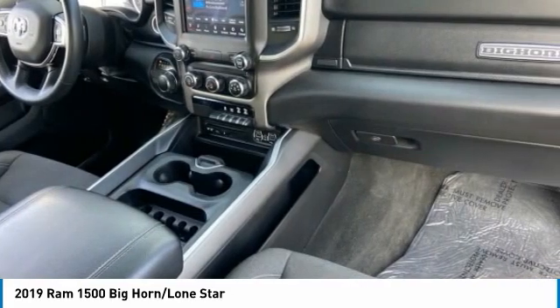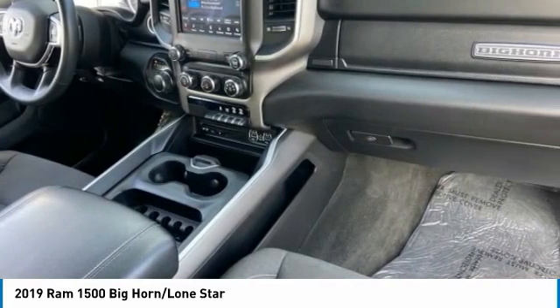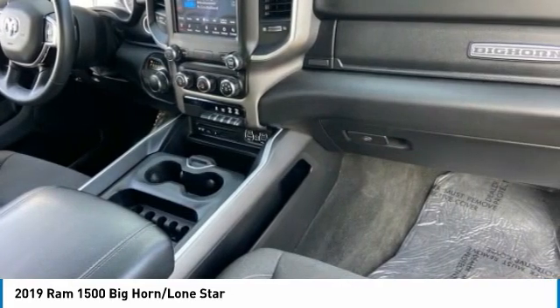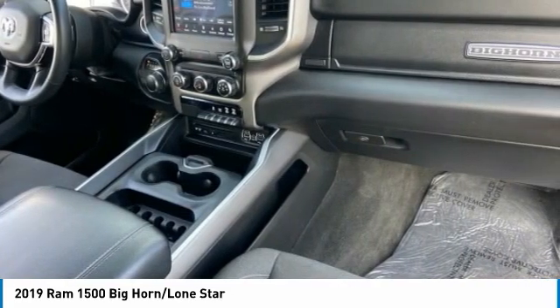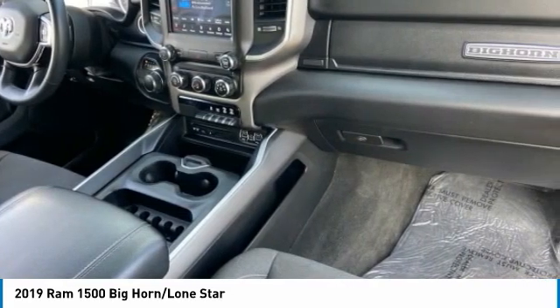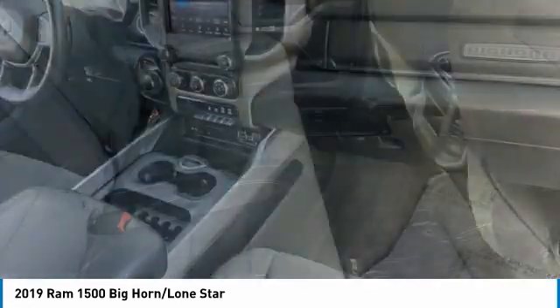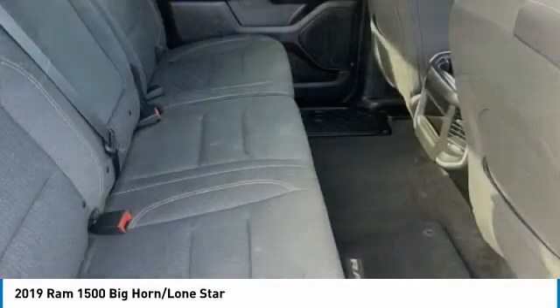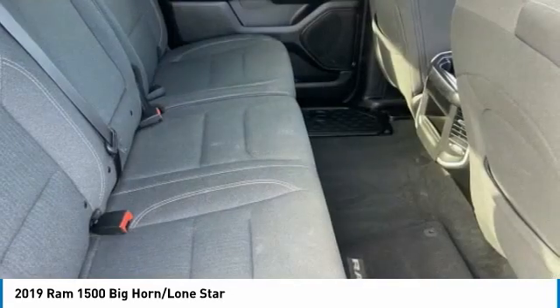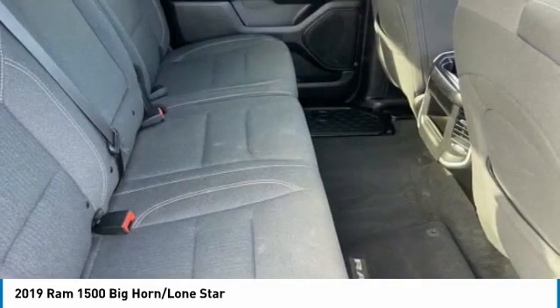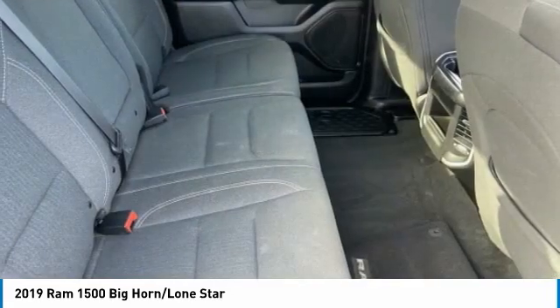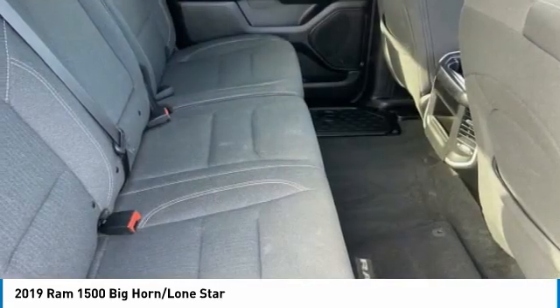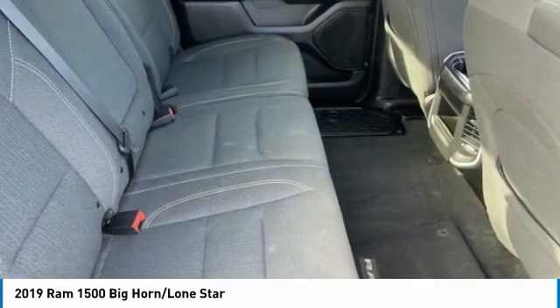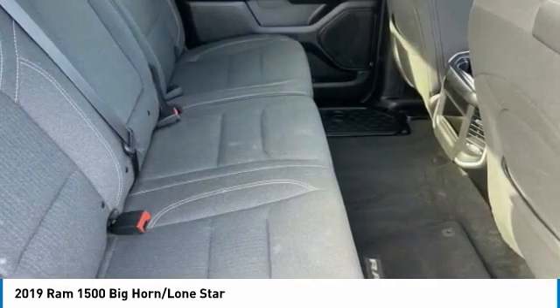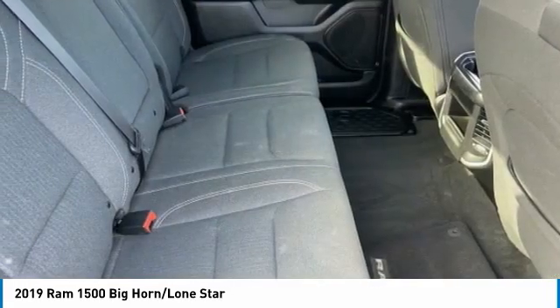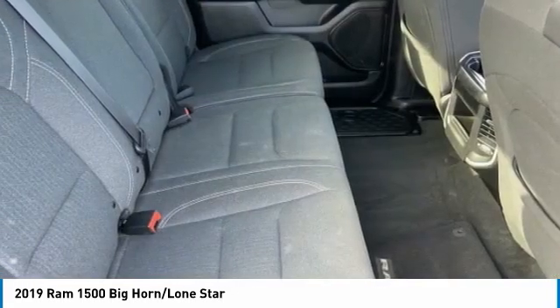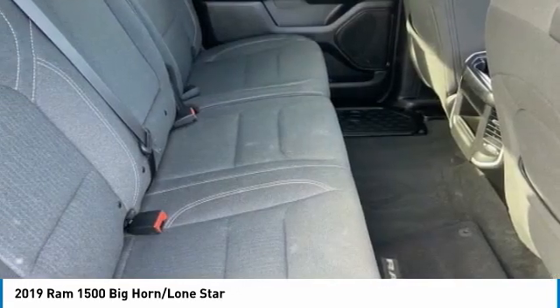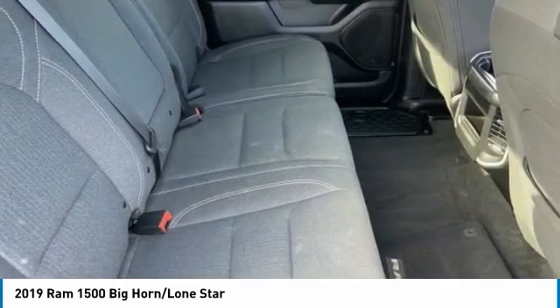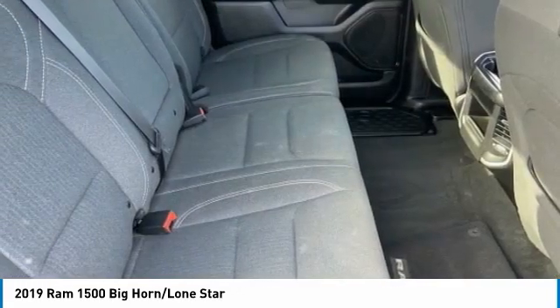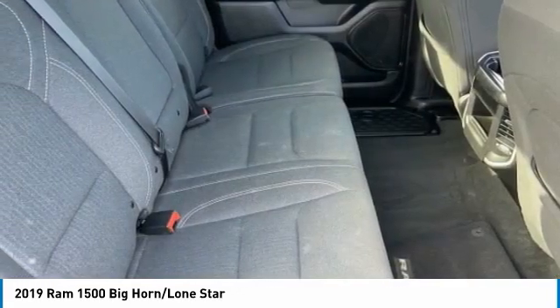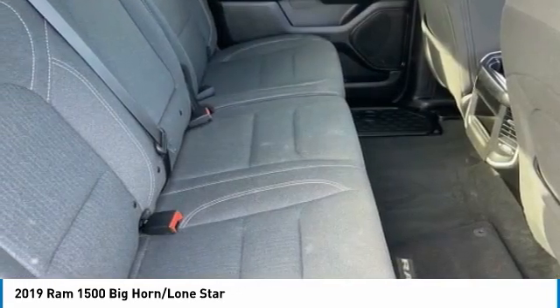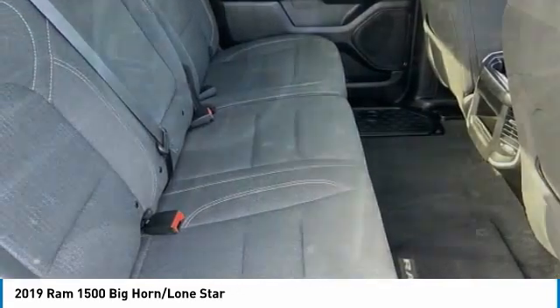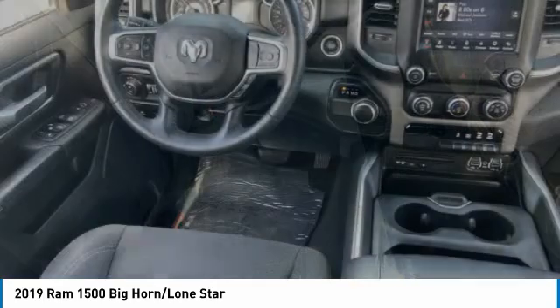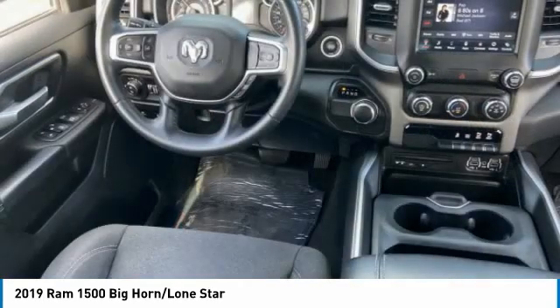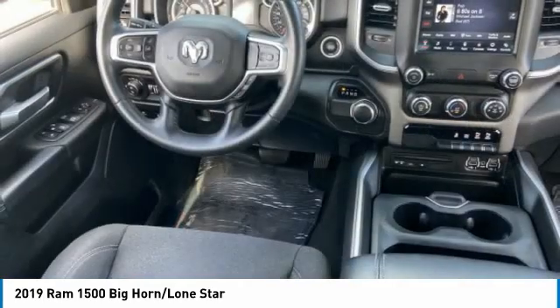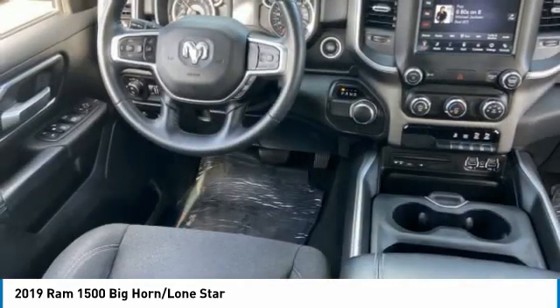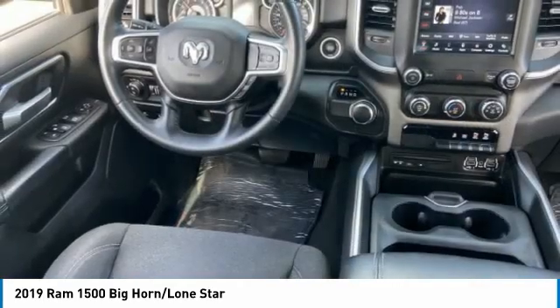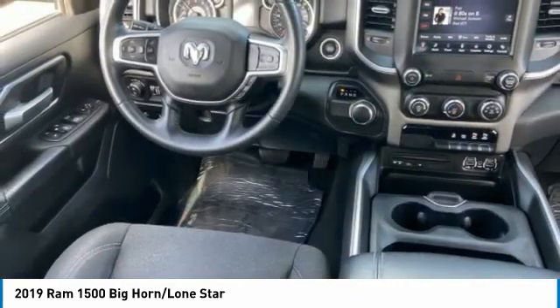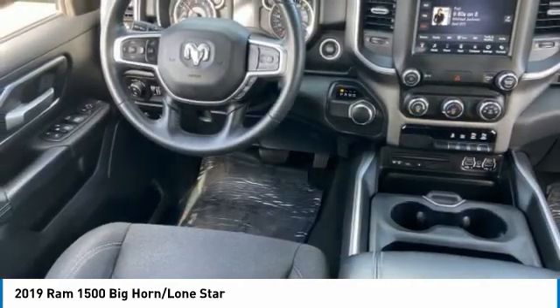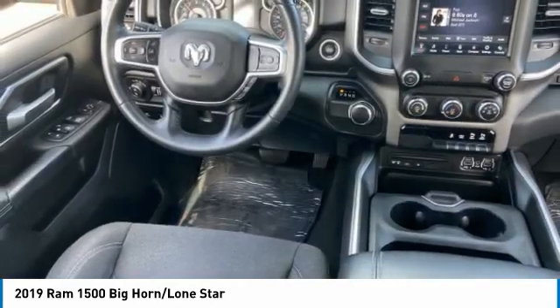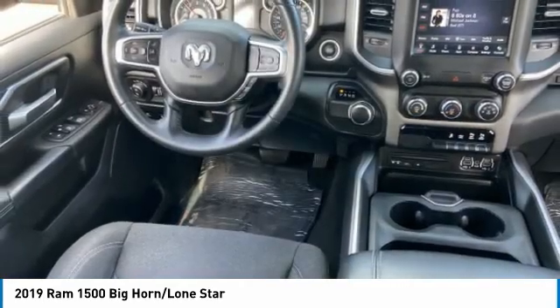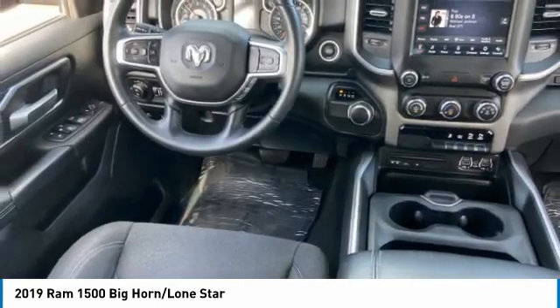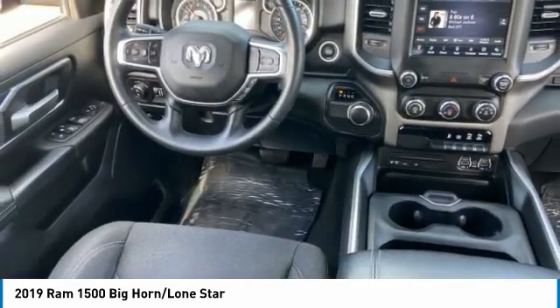Brake assist, traction control, stability control, daytime running lights, privacy glass.